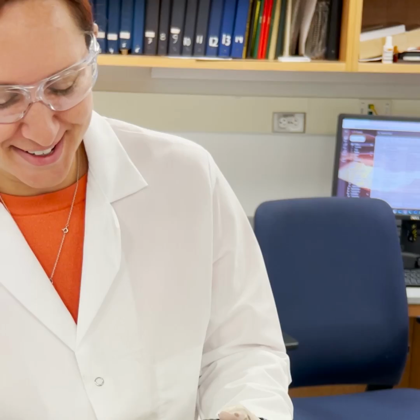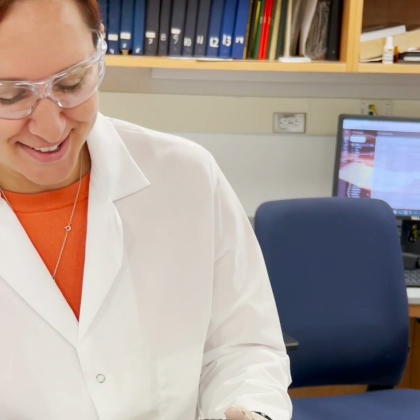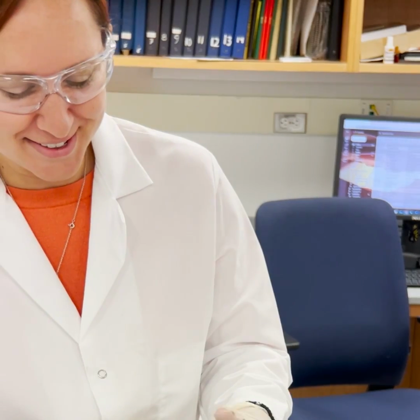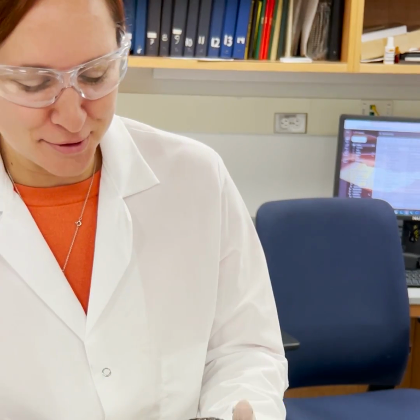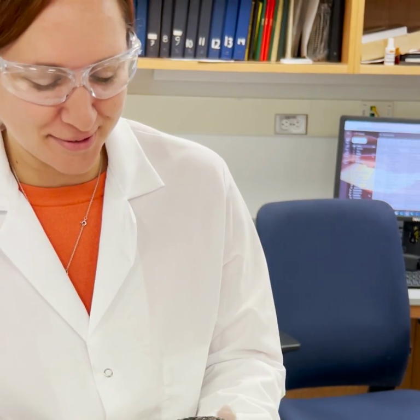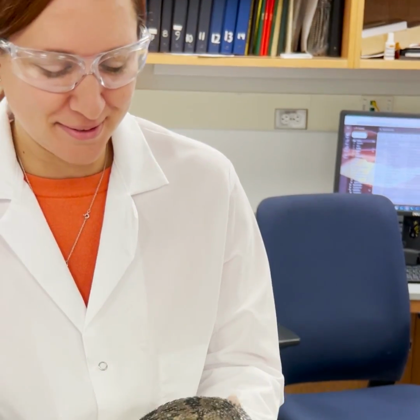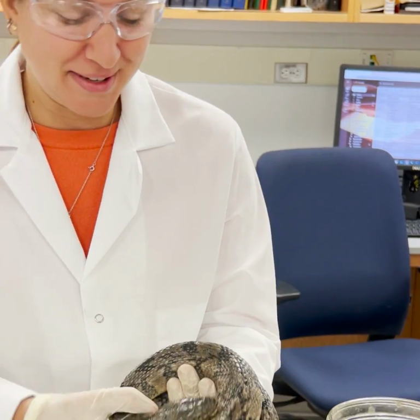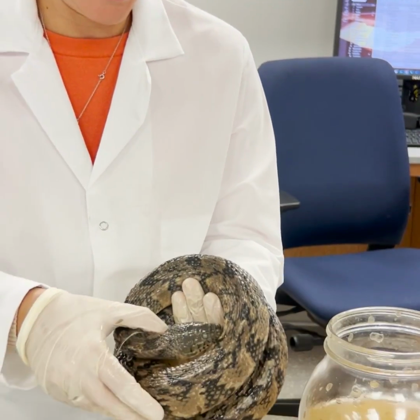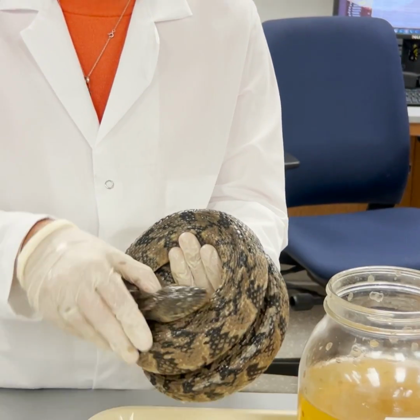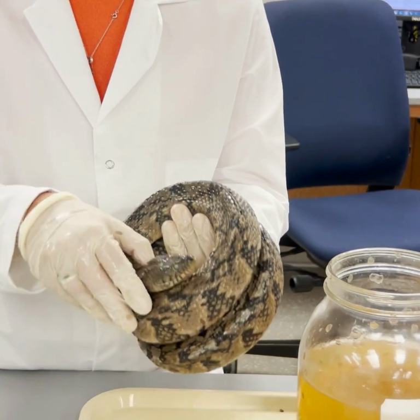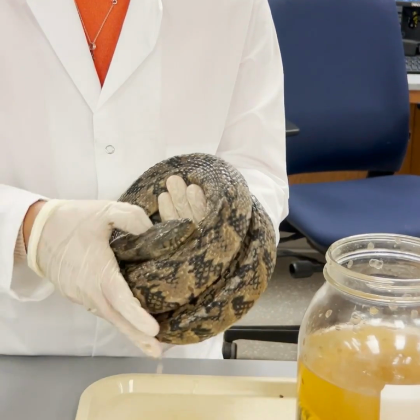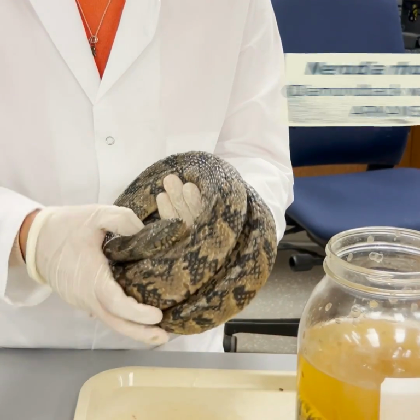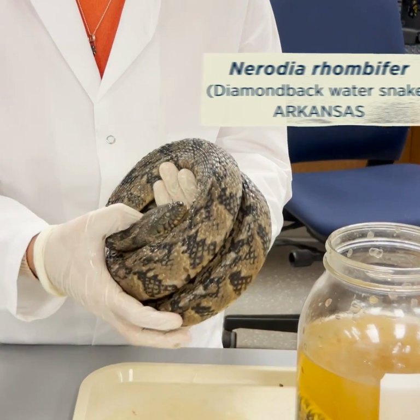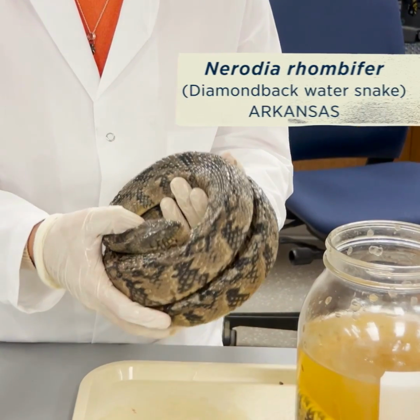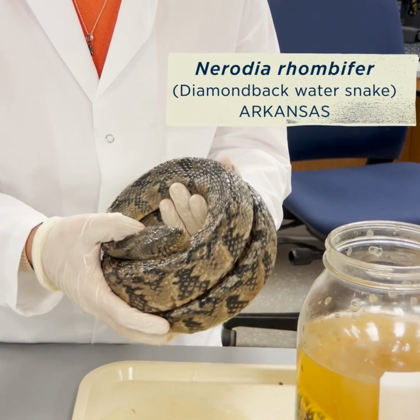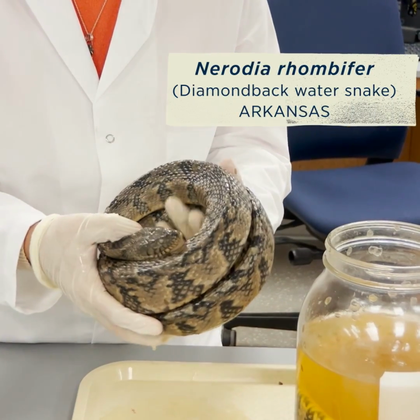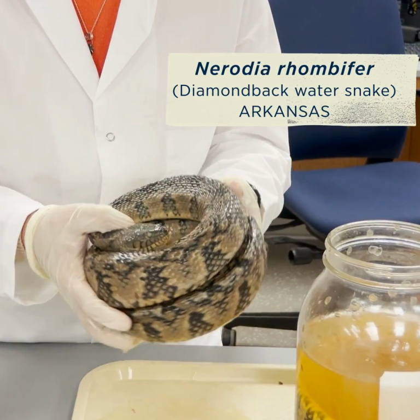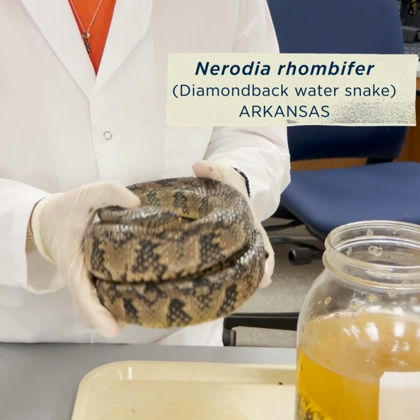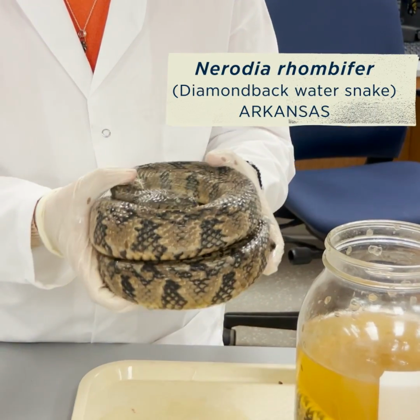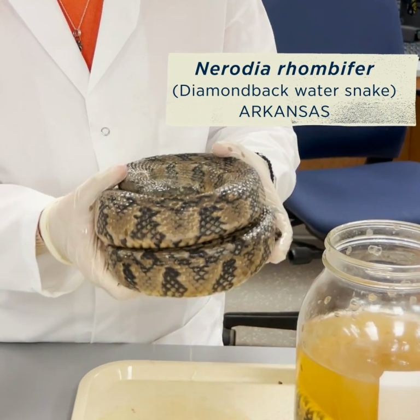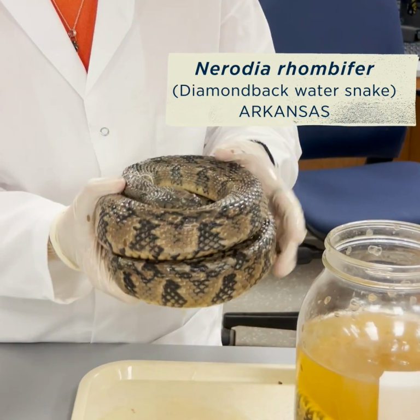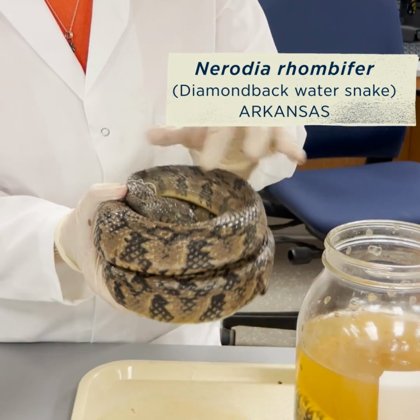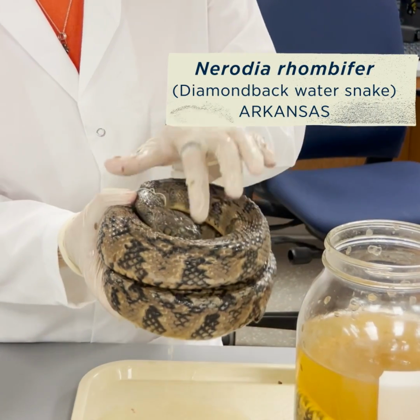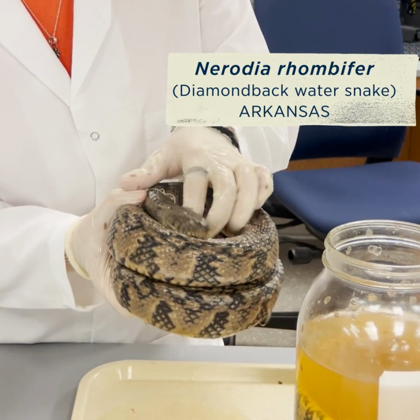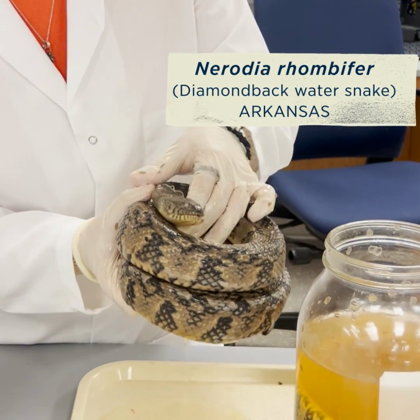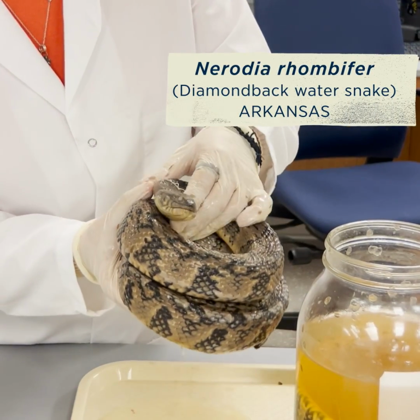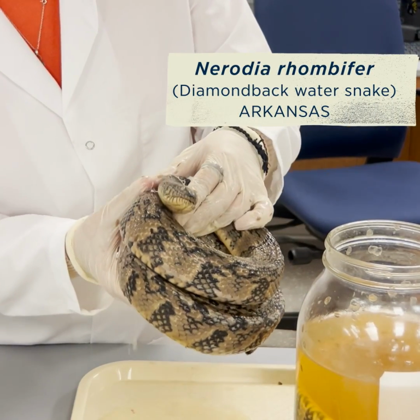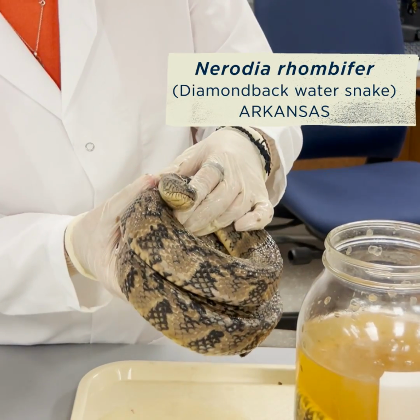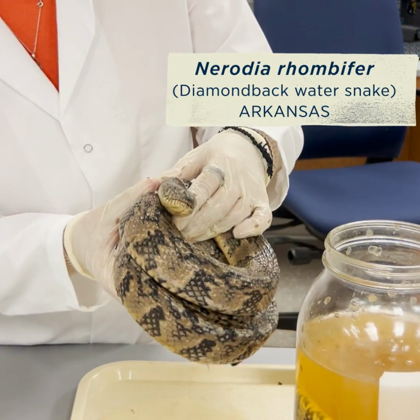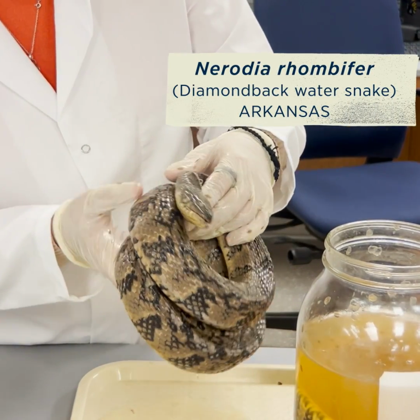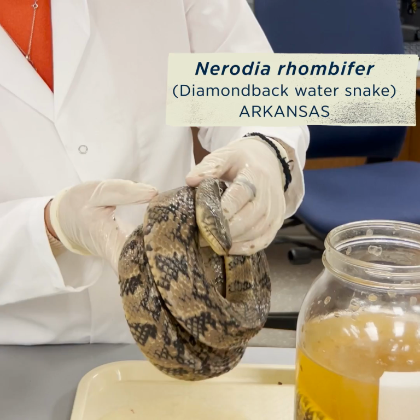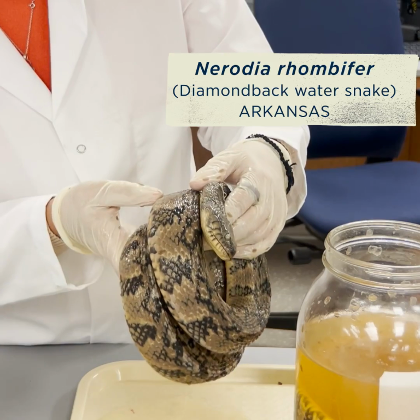He's huge. He's a beef master of a snake — just an absolute unit of a water snake.